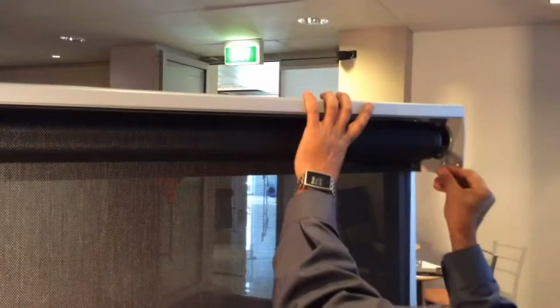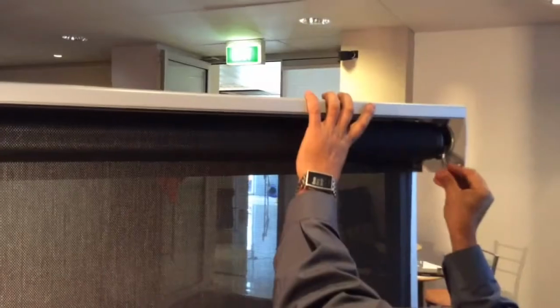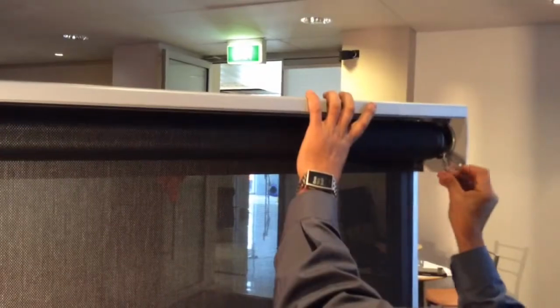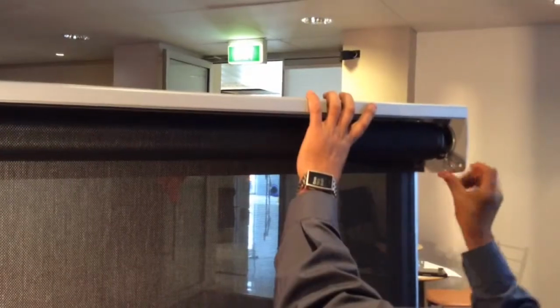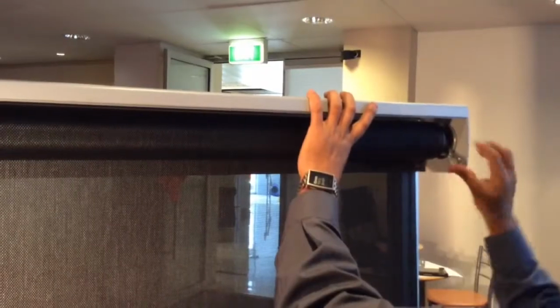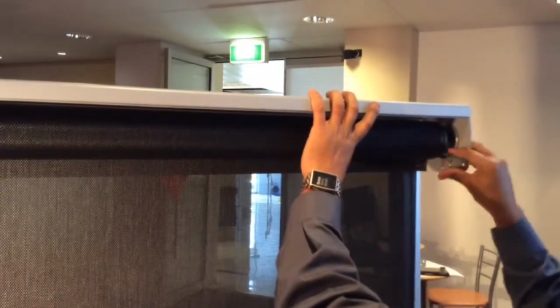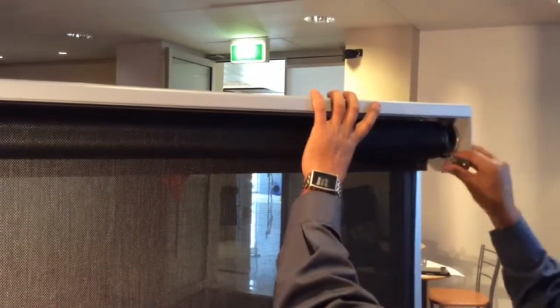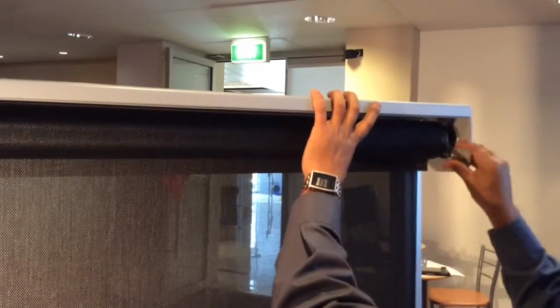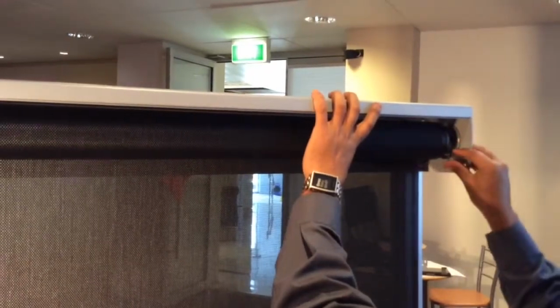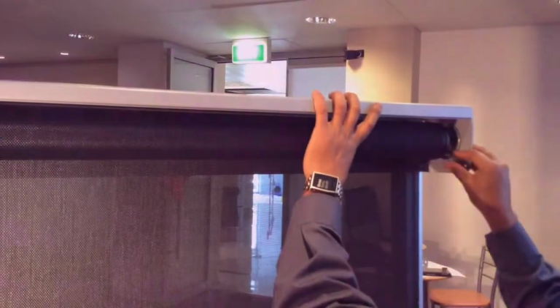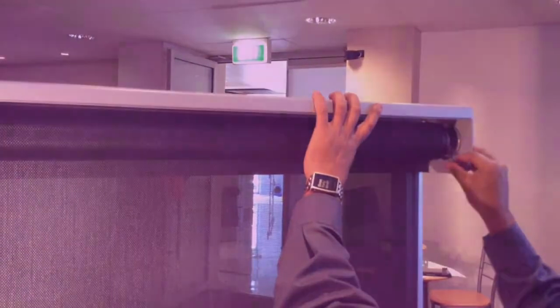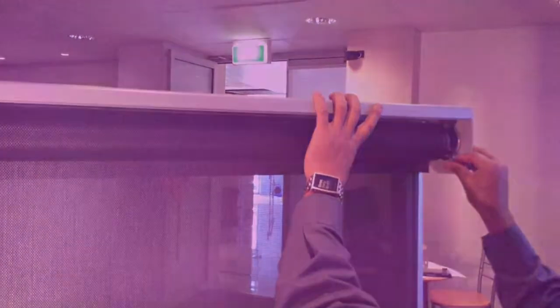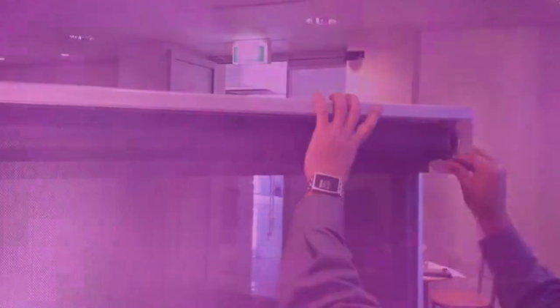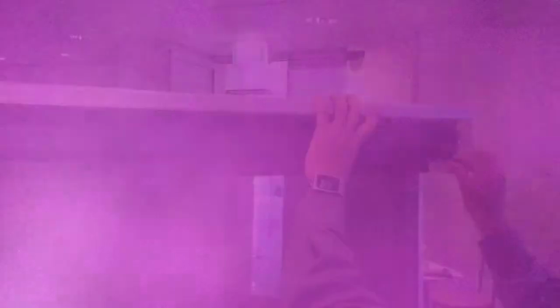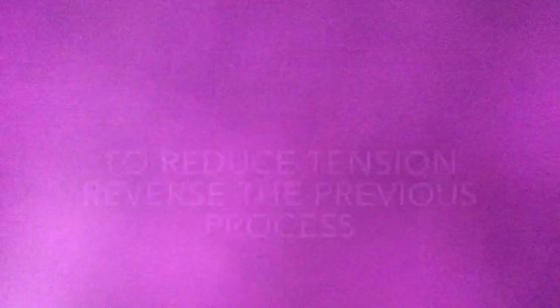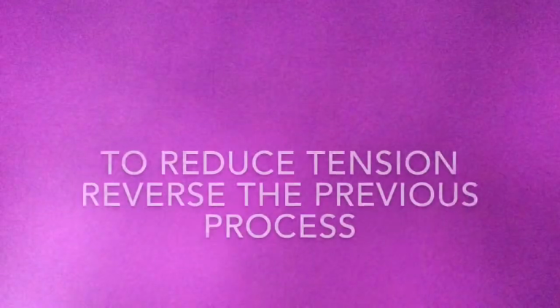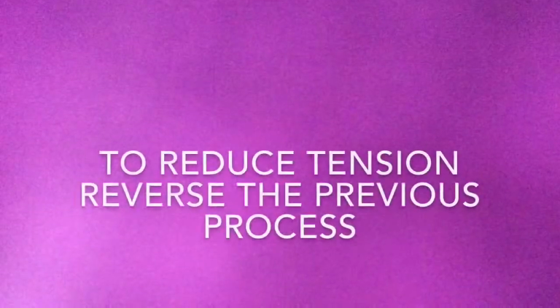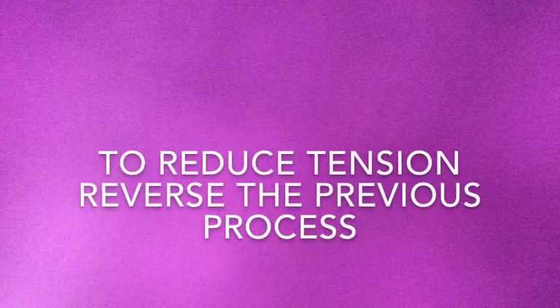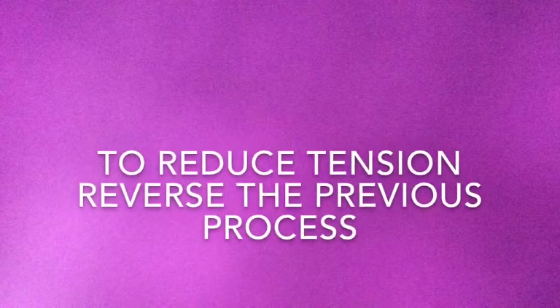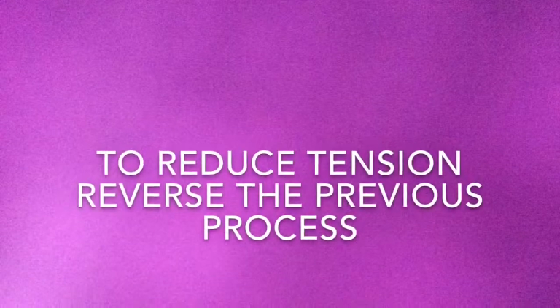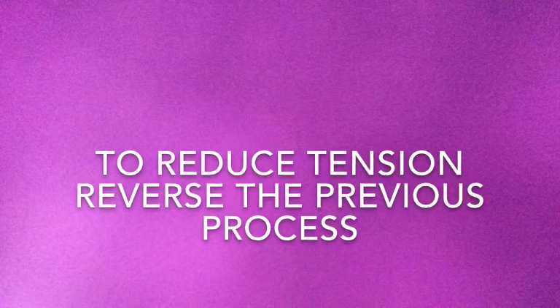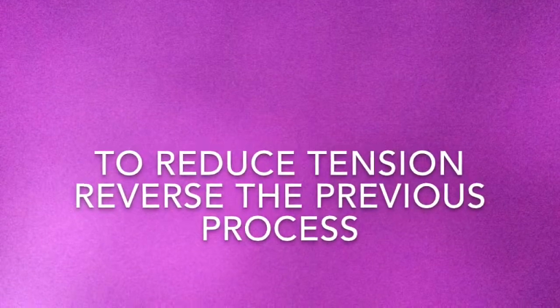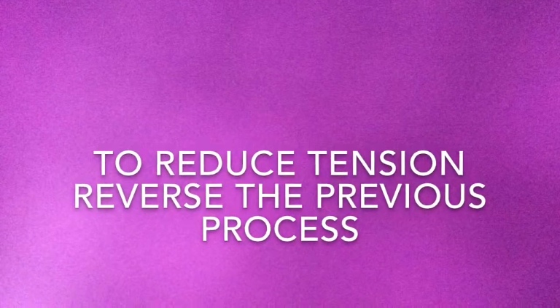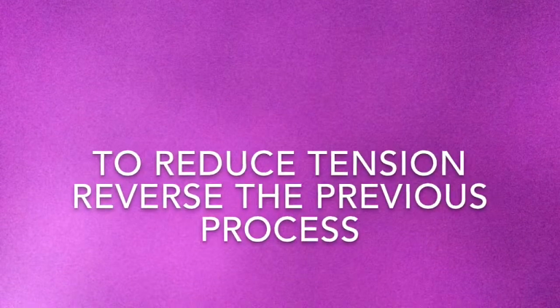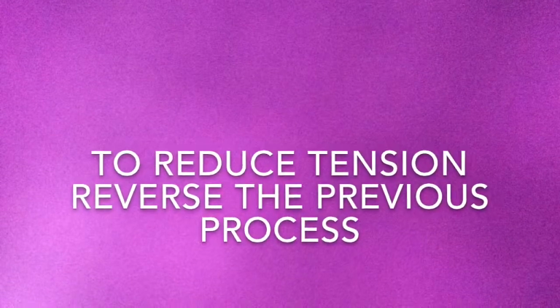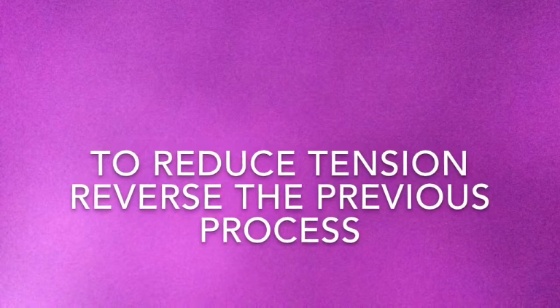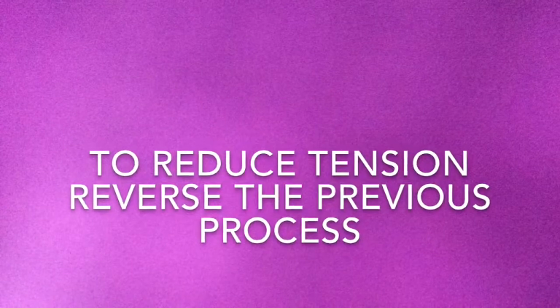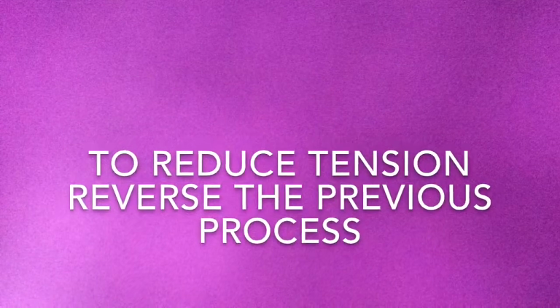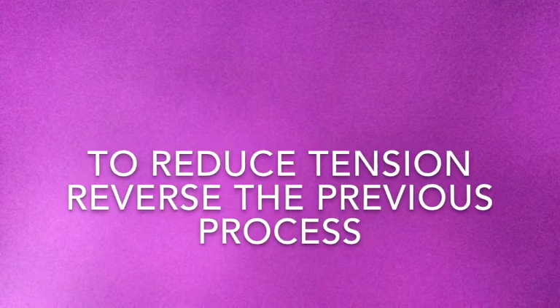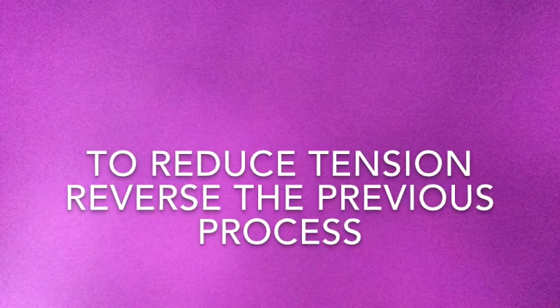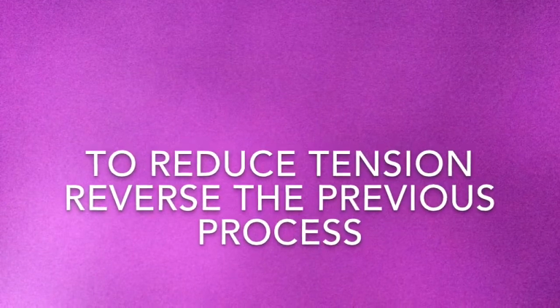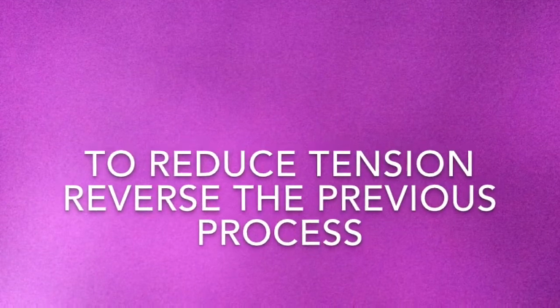Too much tension is not recommended. To reduce tension, reverse the previous process.